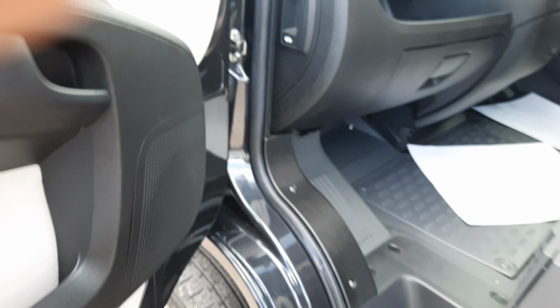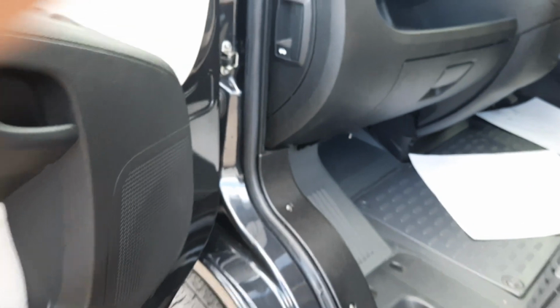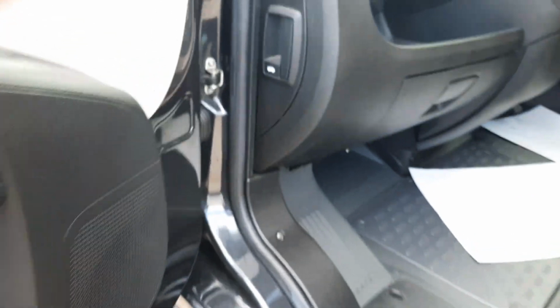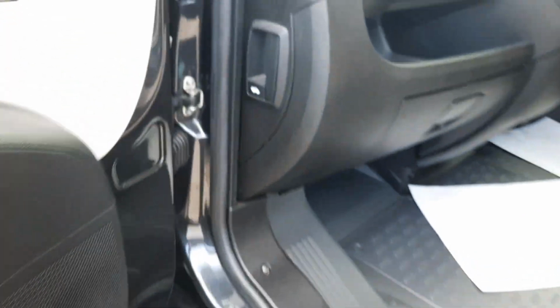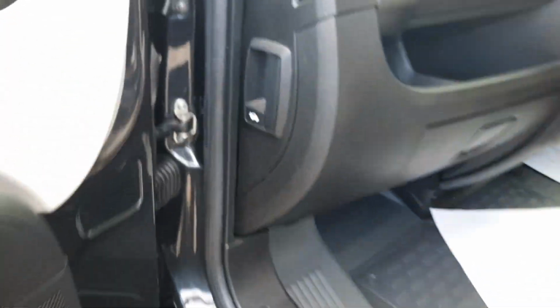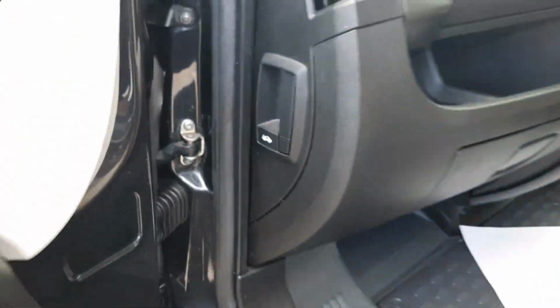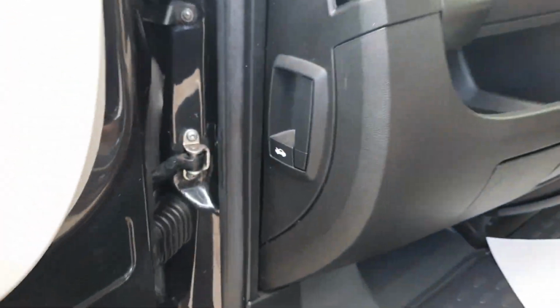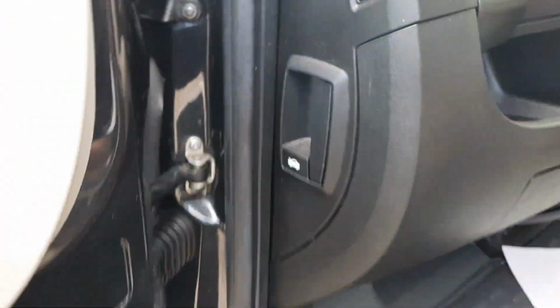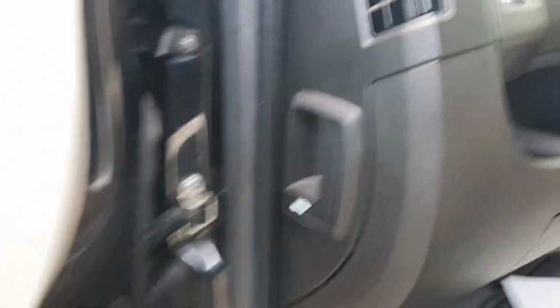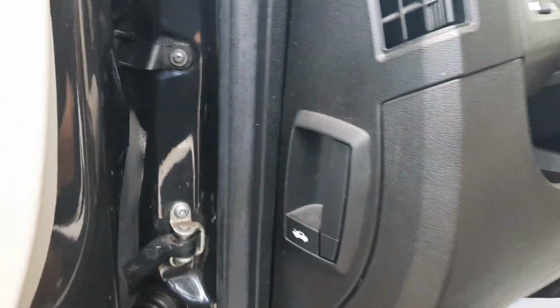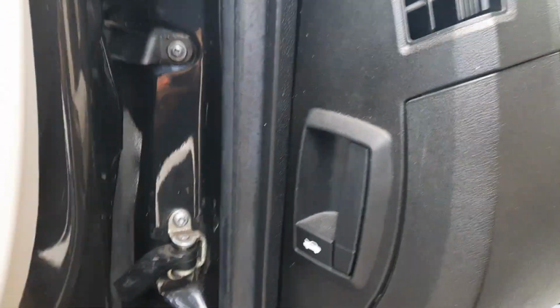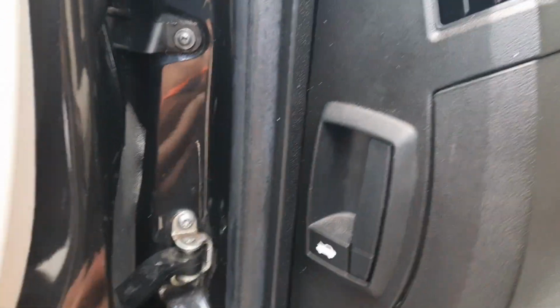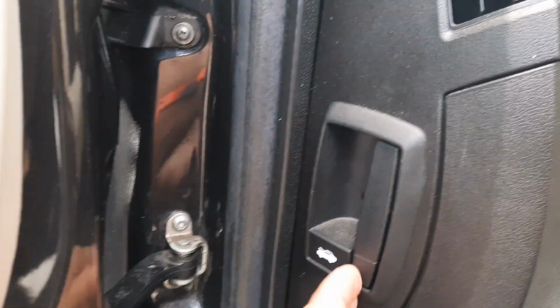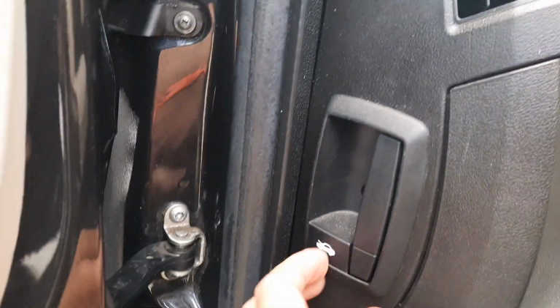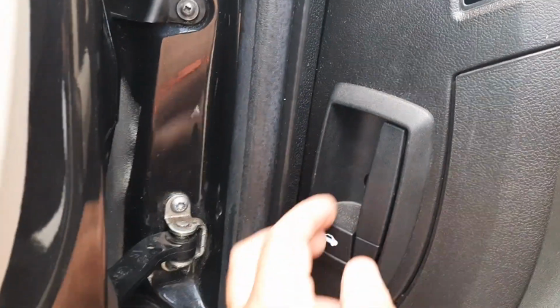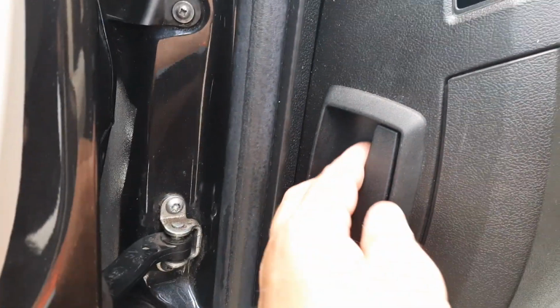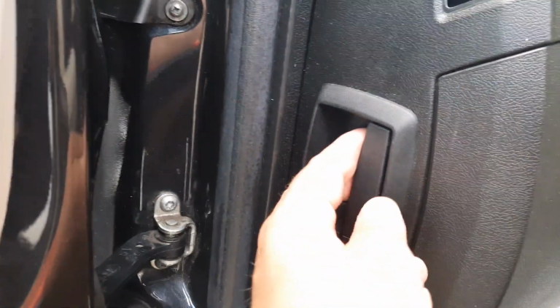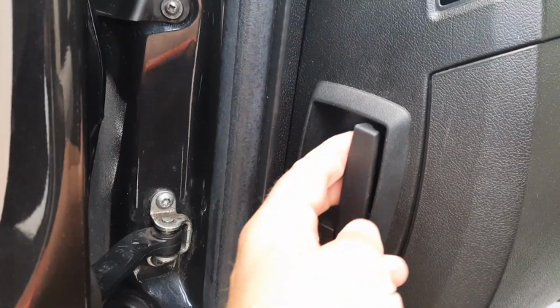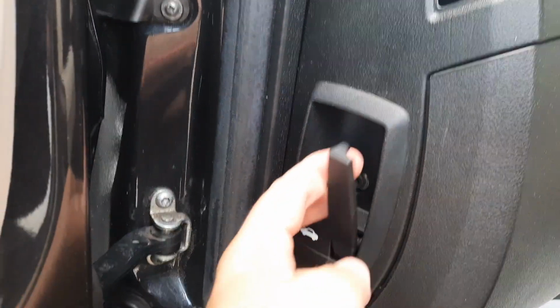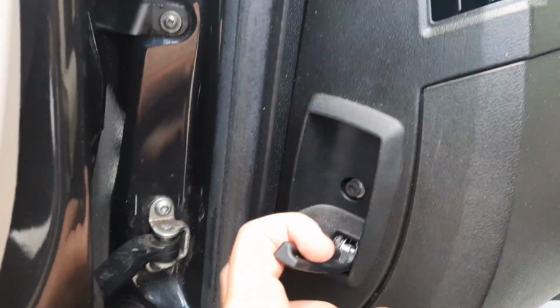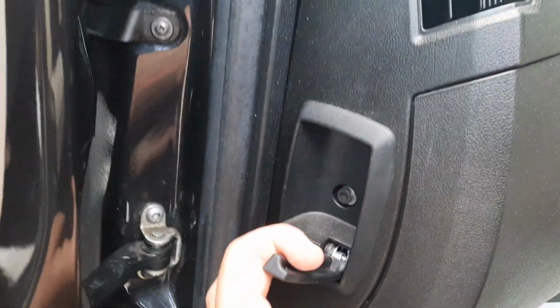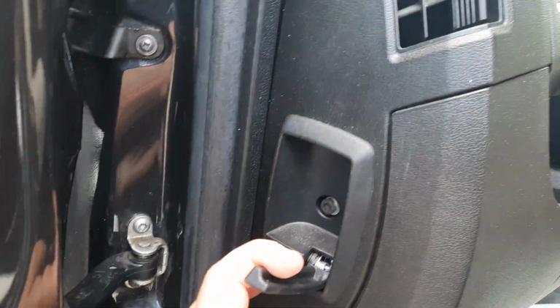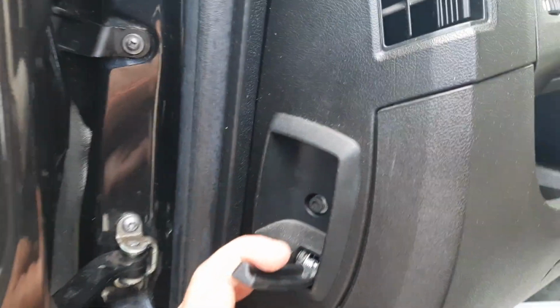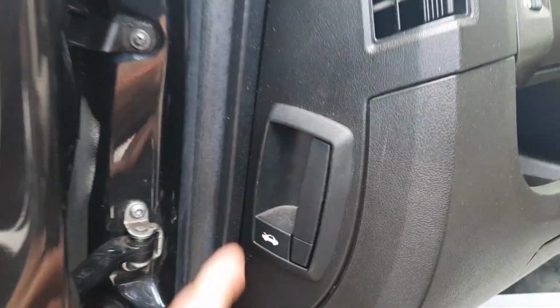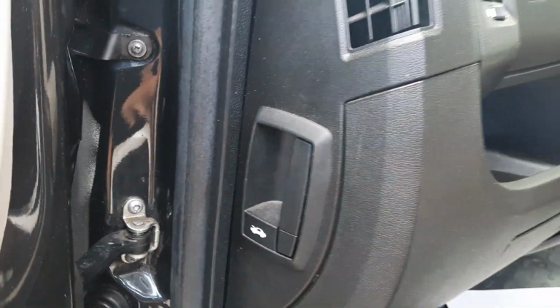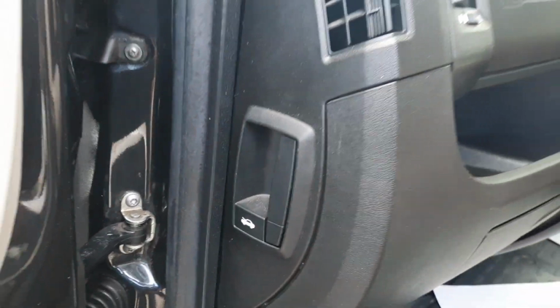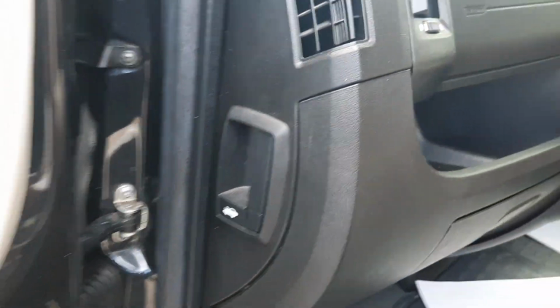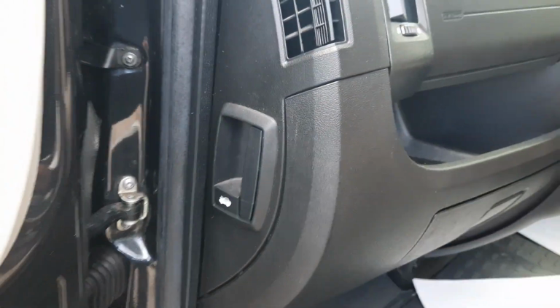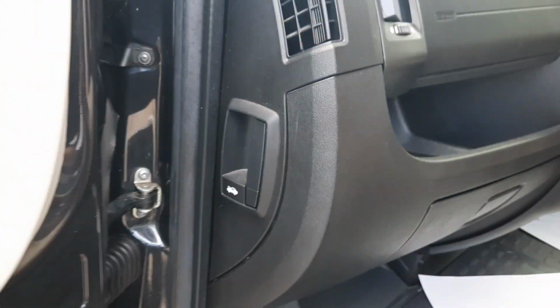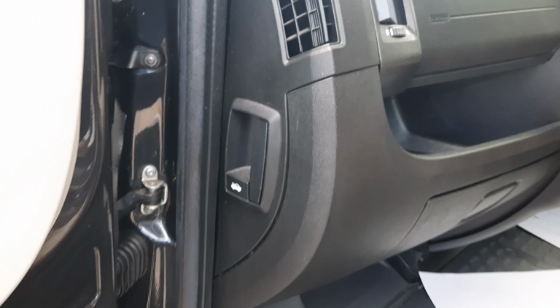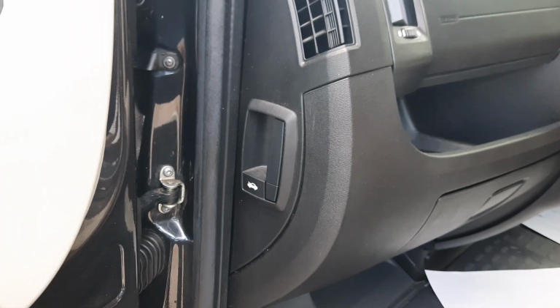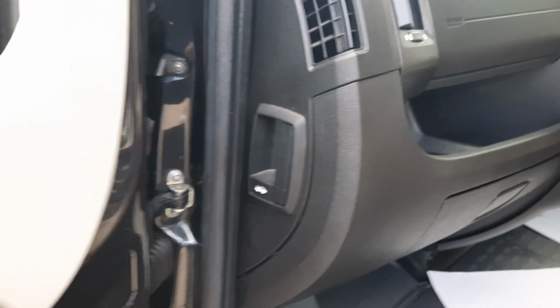On the passenger side you've got your bonnet release catch, which you pull down to open access to the bonnet.